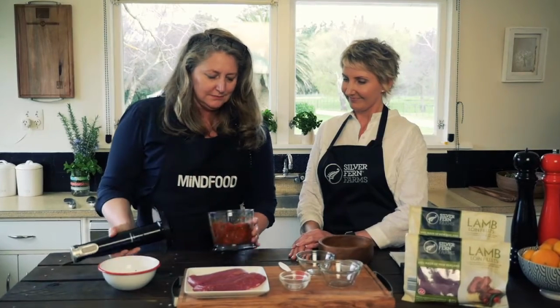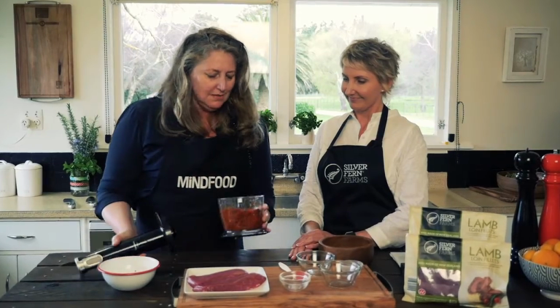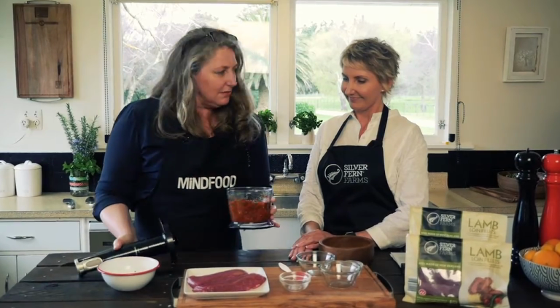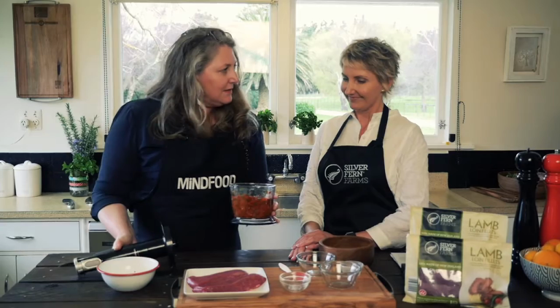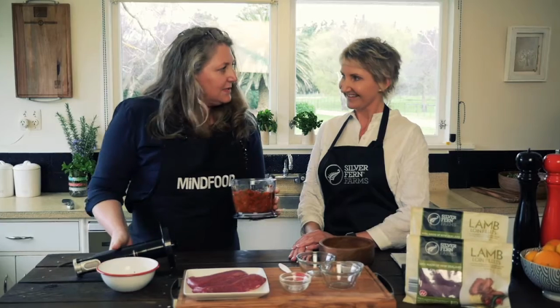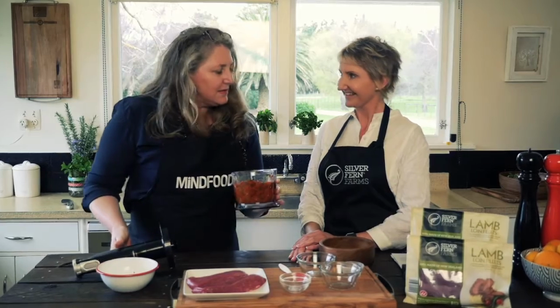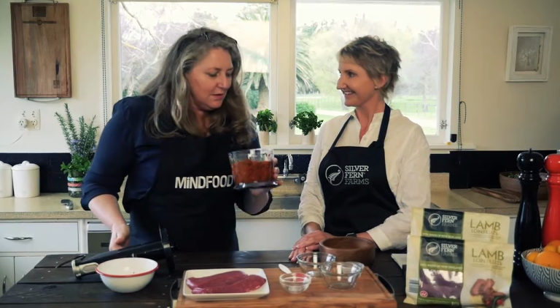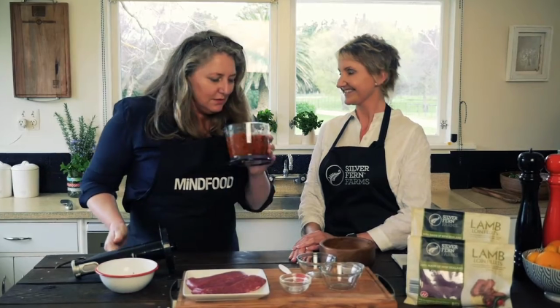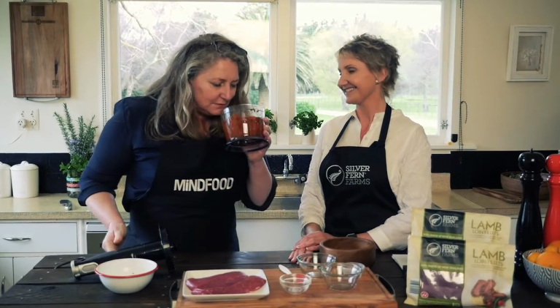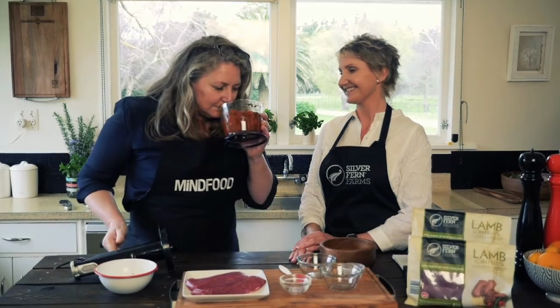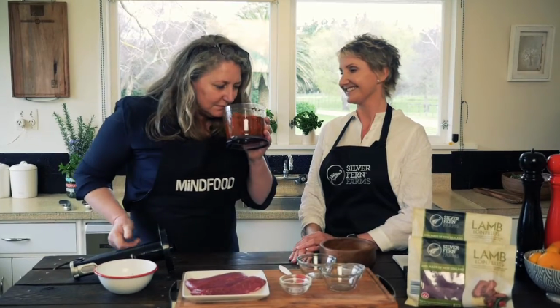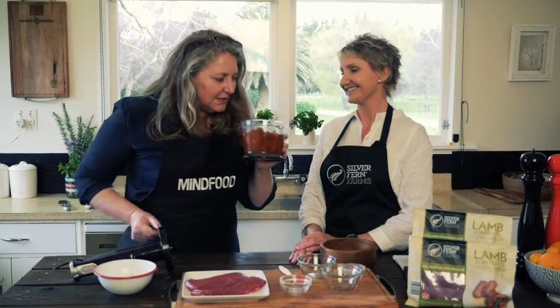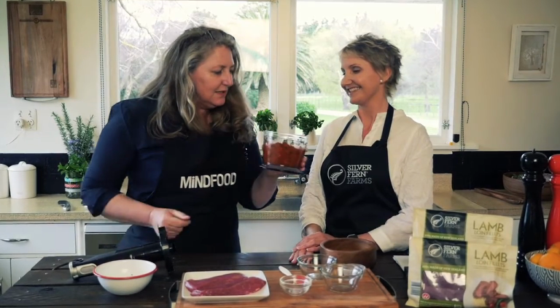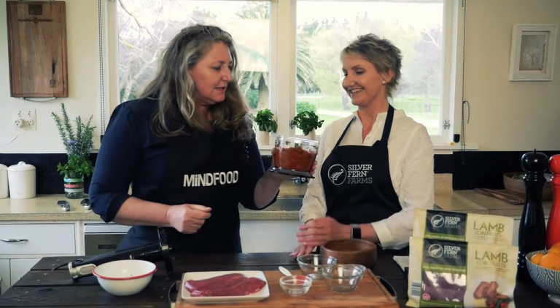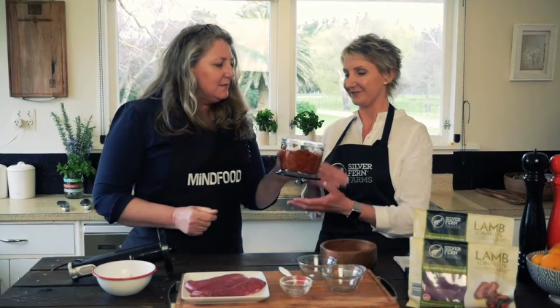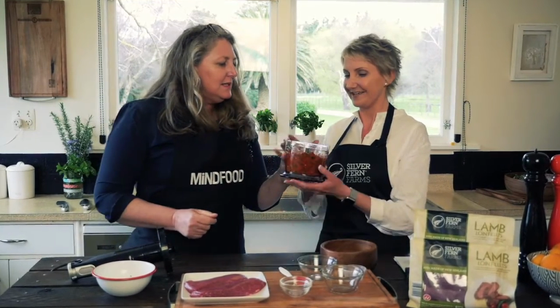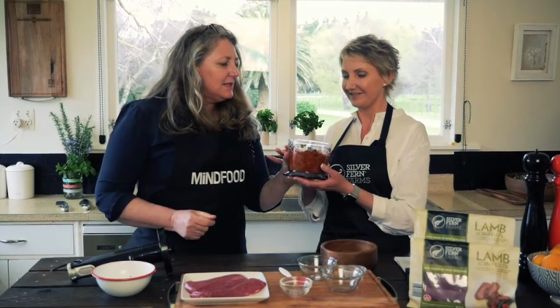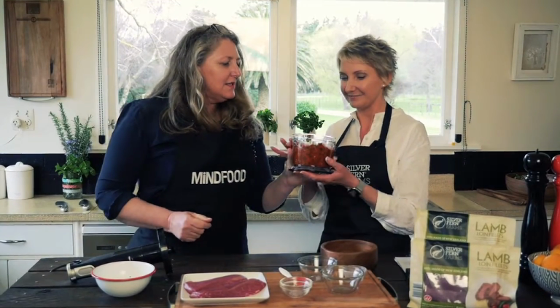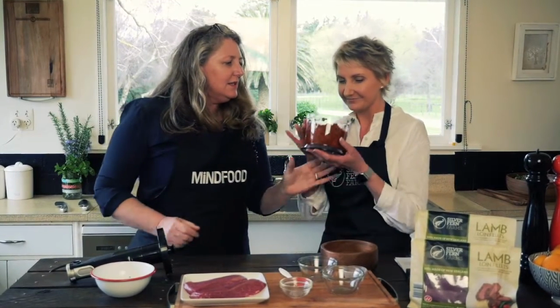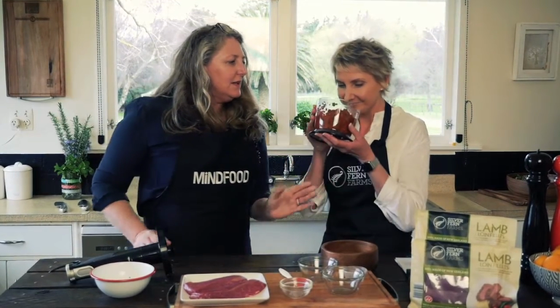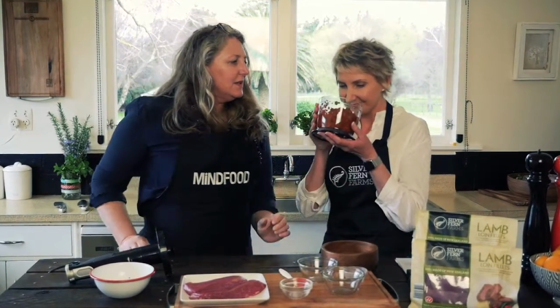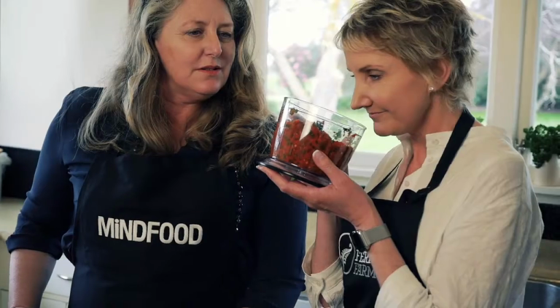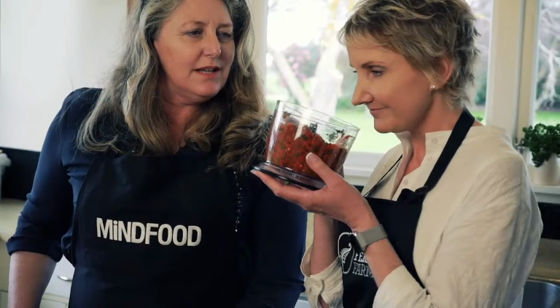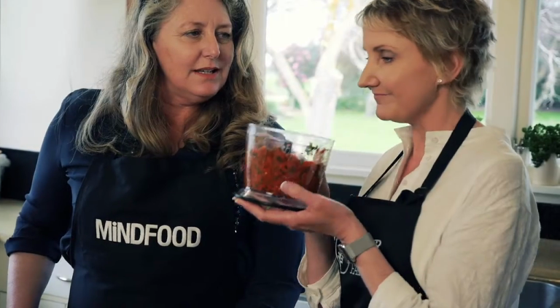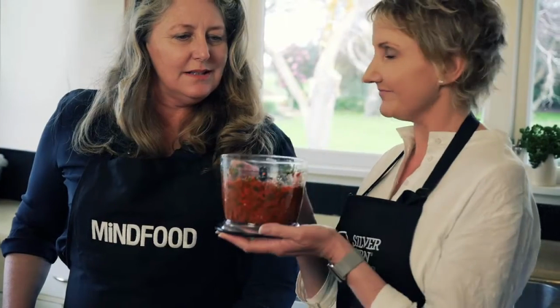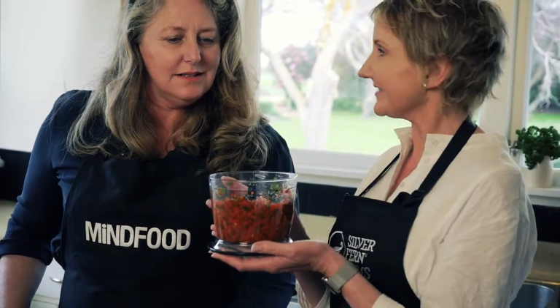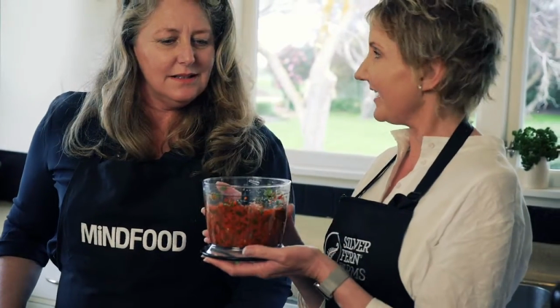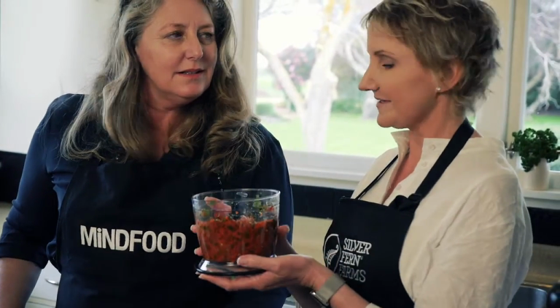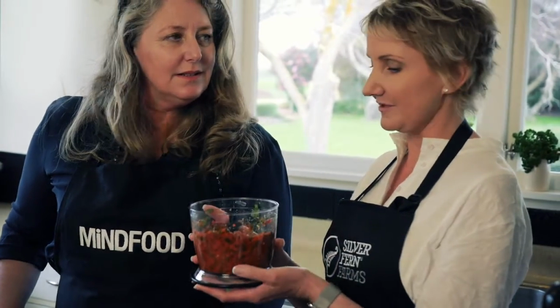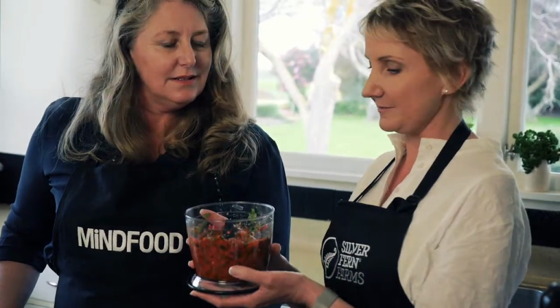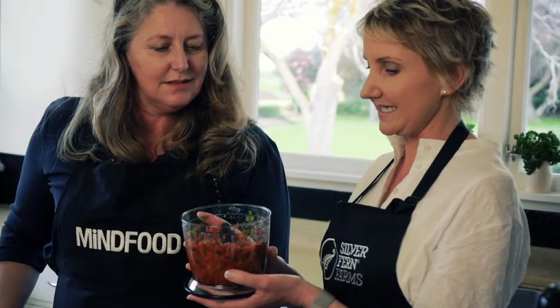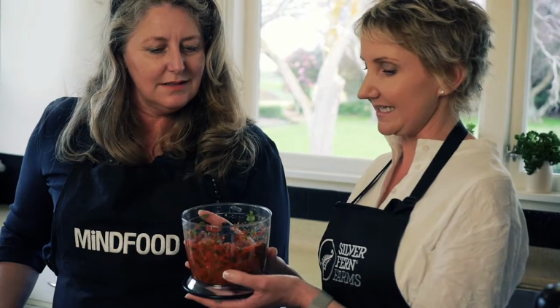Oh, that smells beautiful, doesn't it? The mint is certainly coming through on that. It's absolutely spectacular.